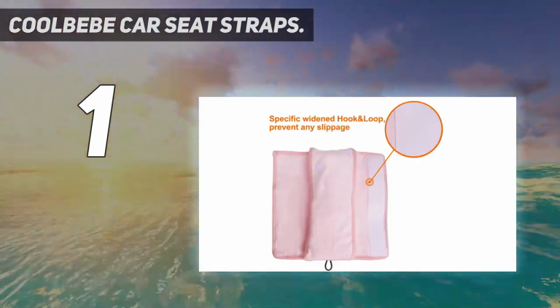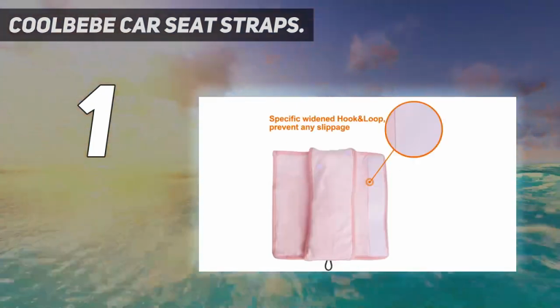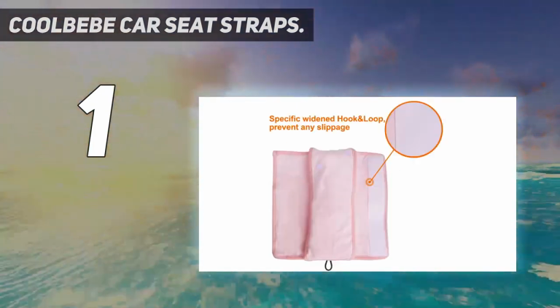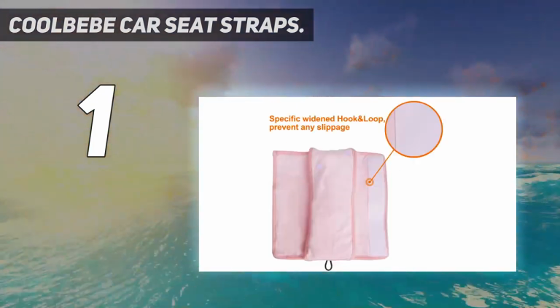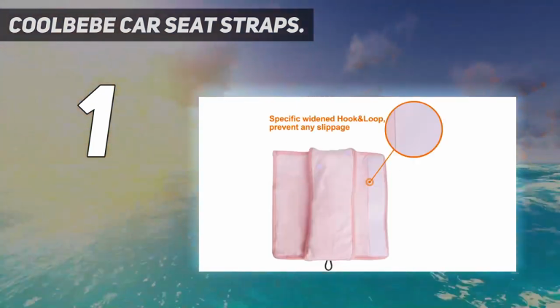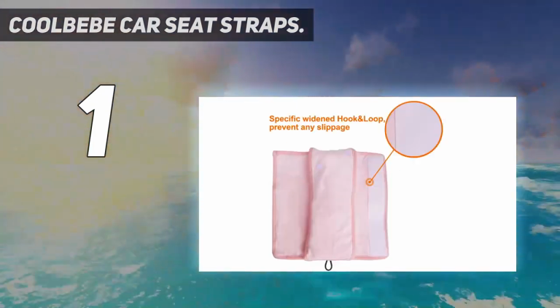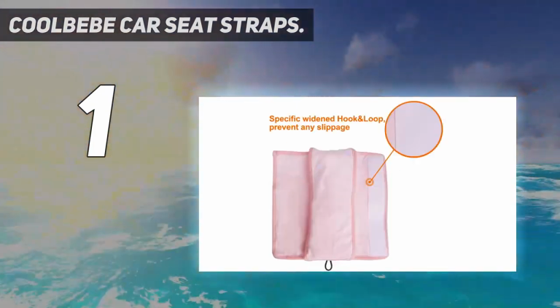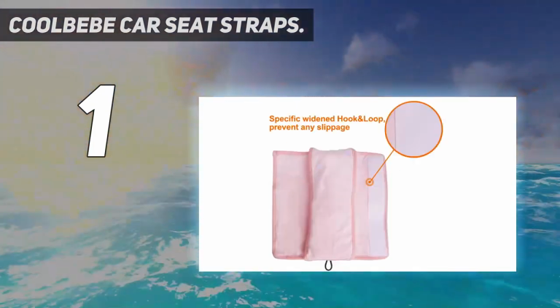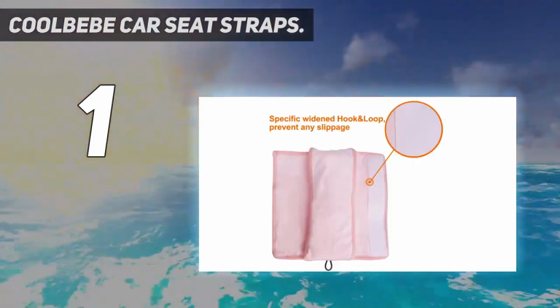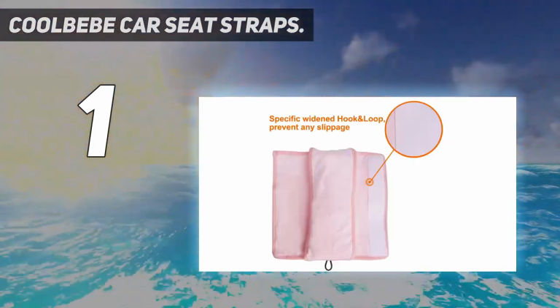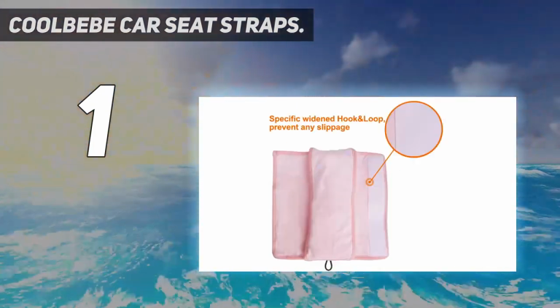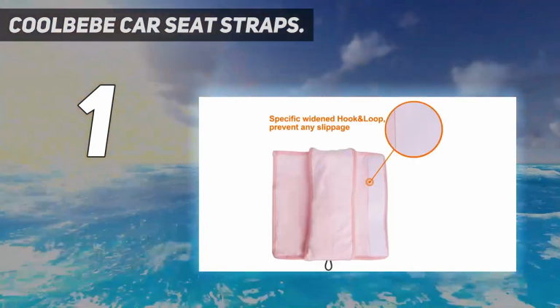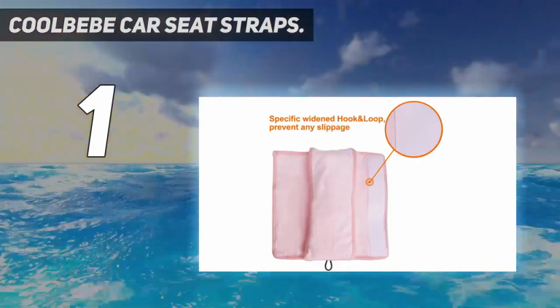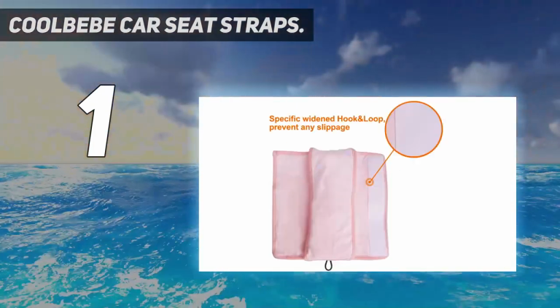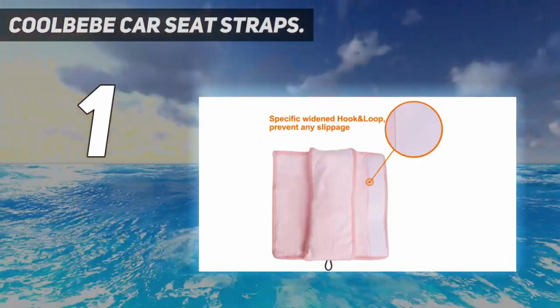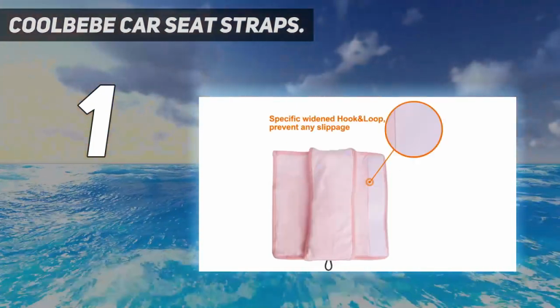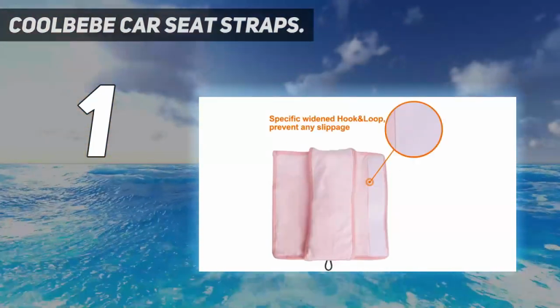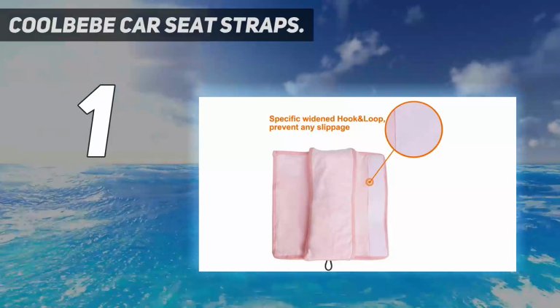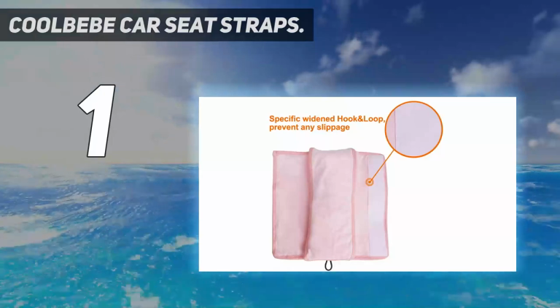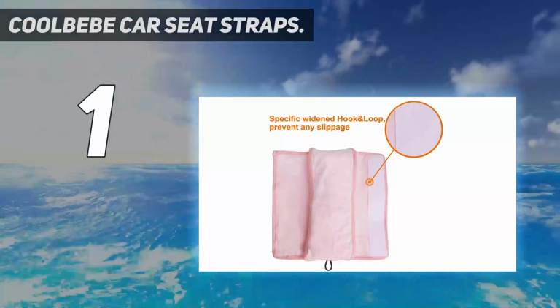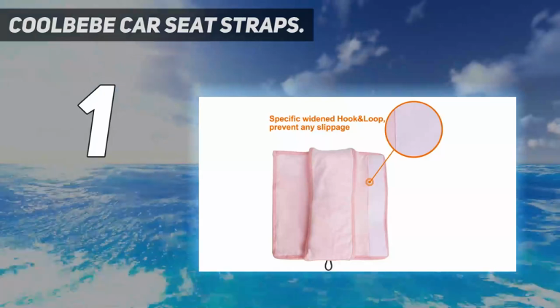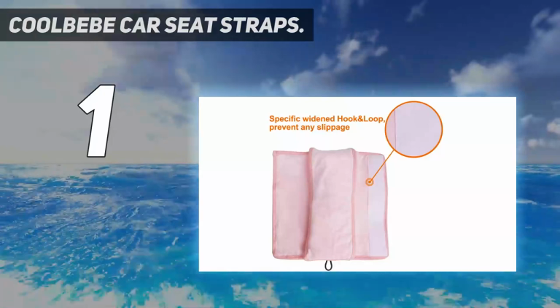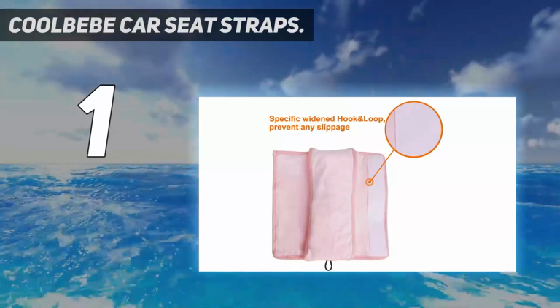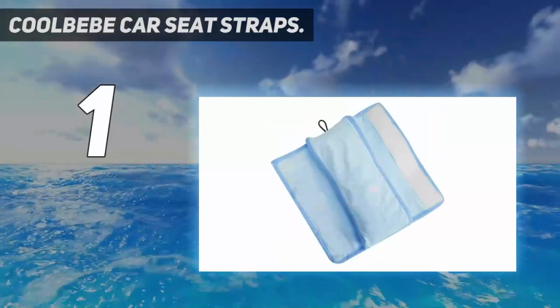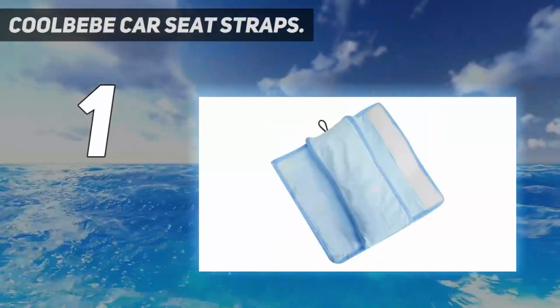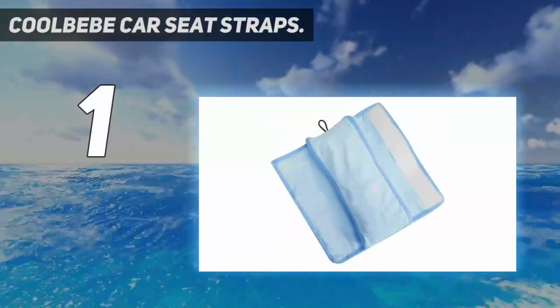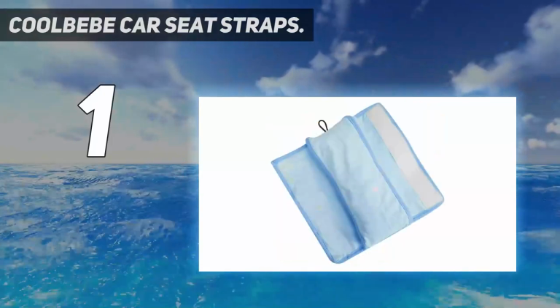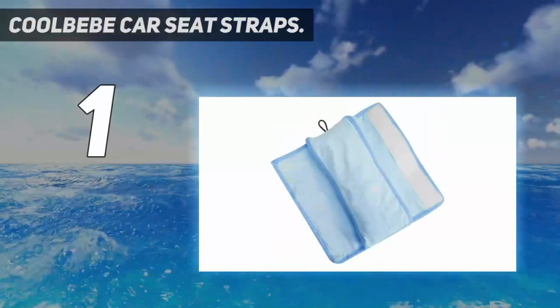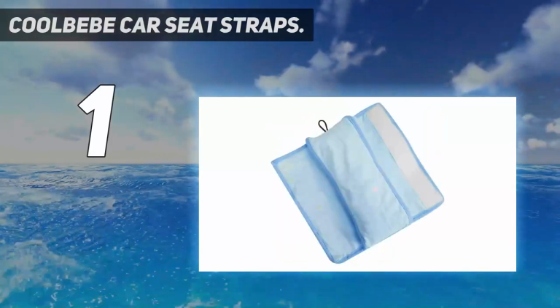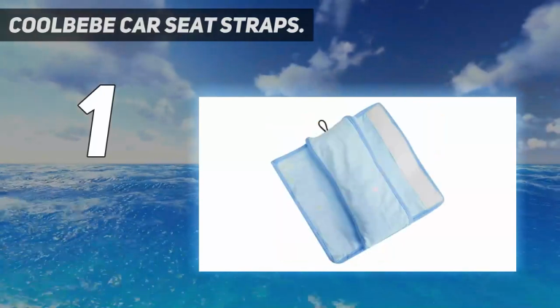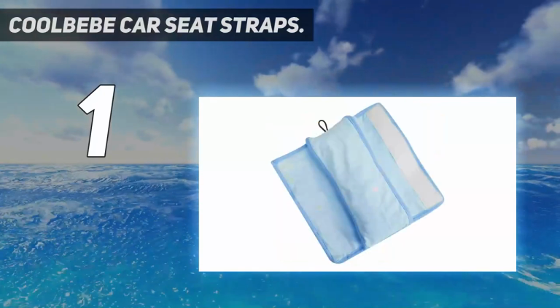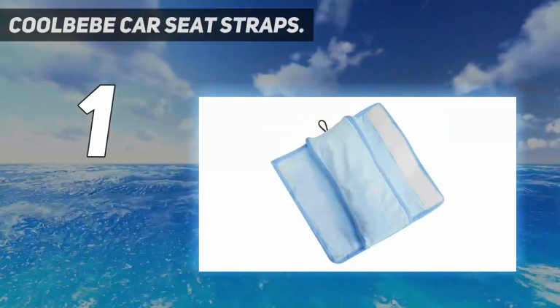Very versatile: these seatbelt straps fit all car seats, infant carriers, and buggy straps.